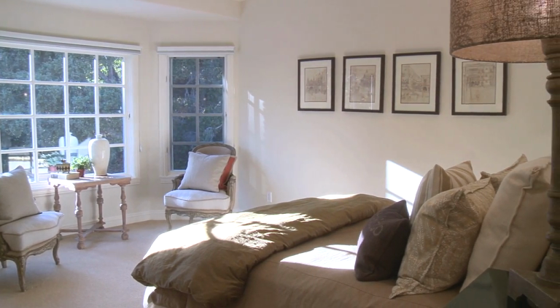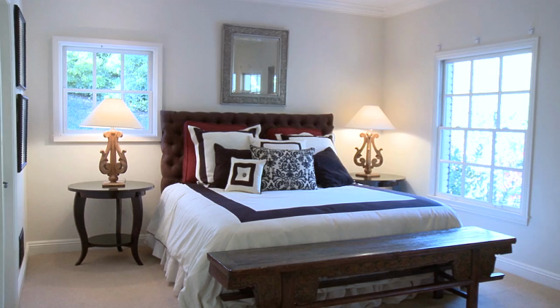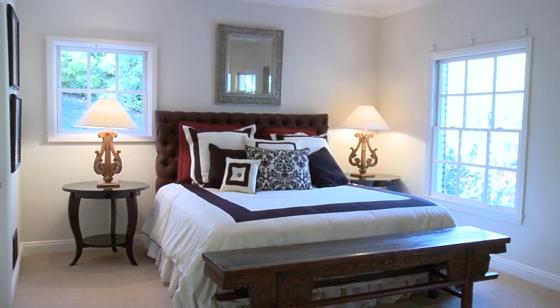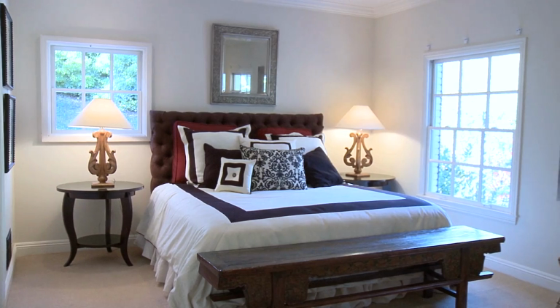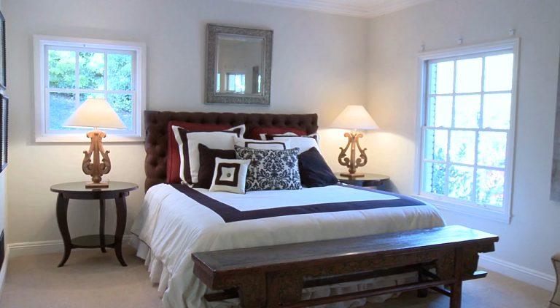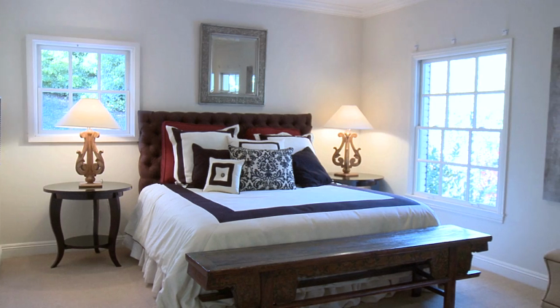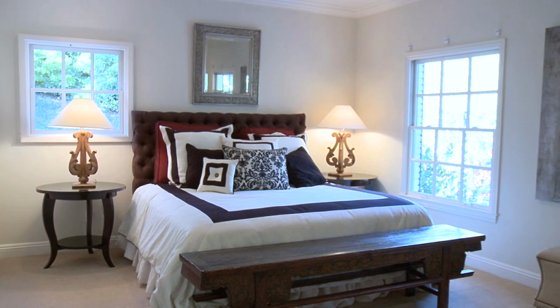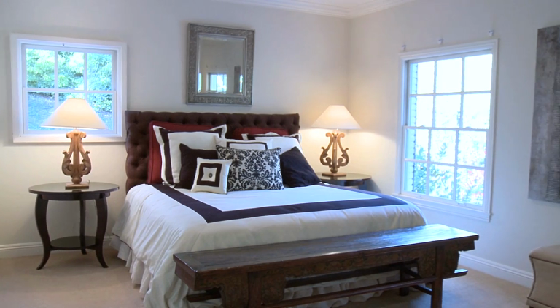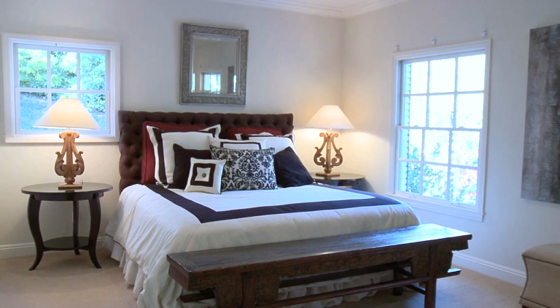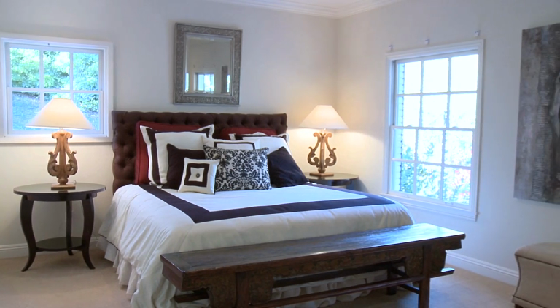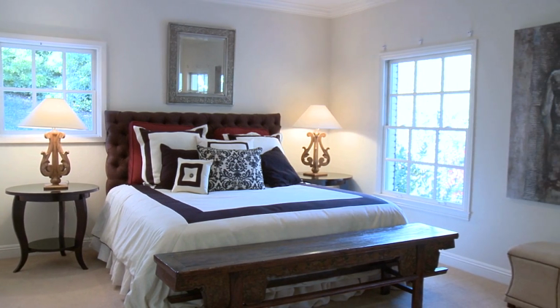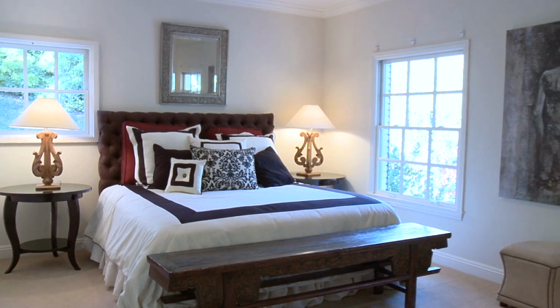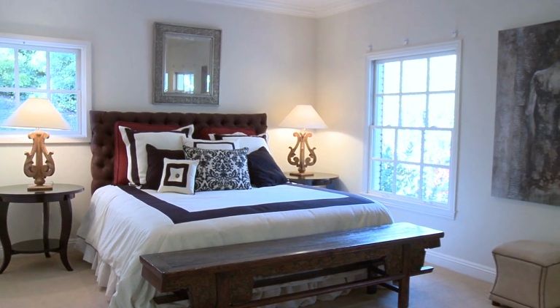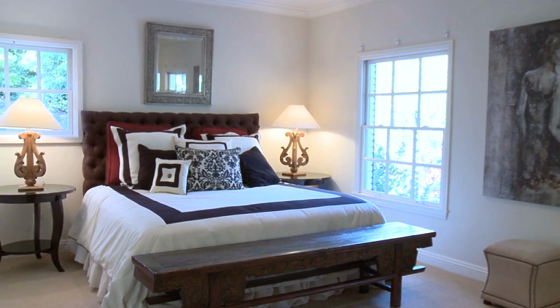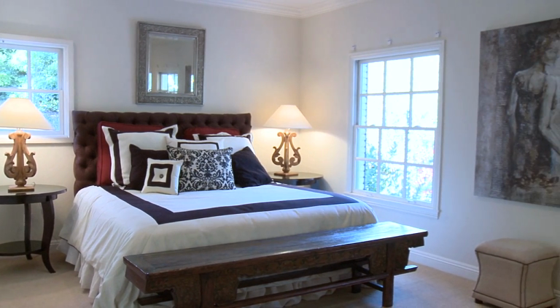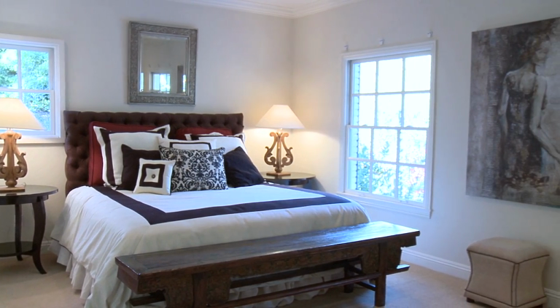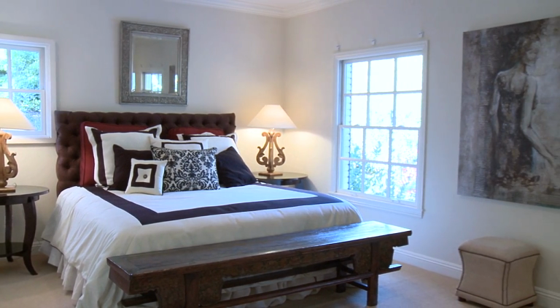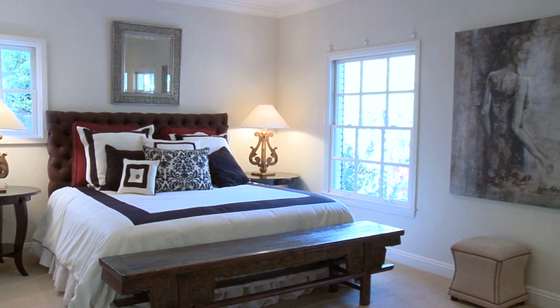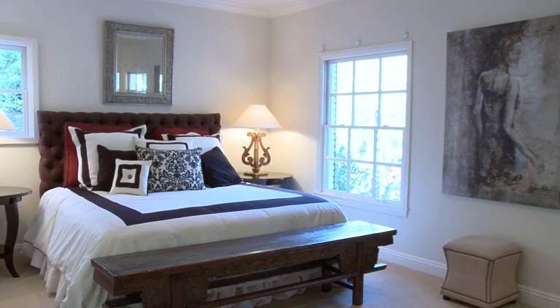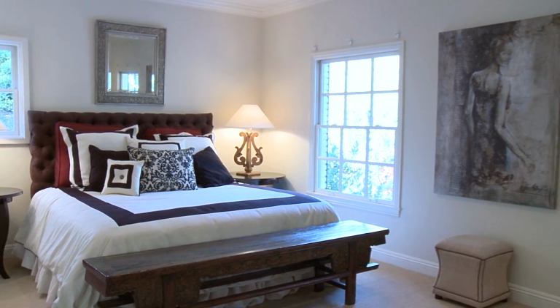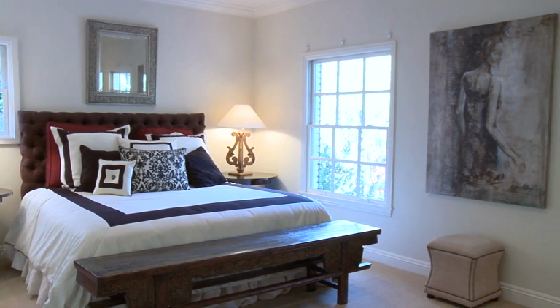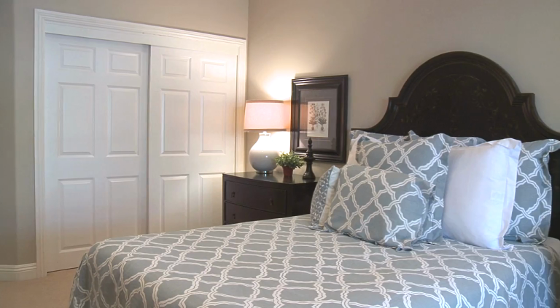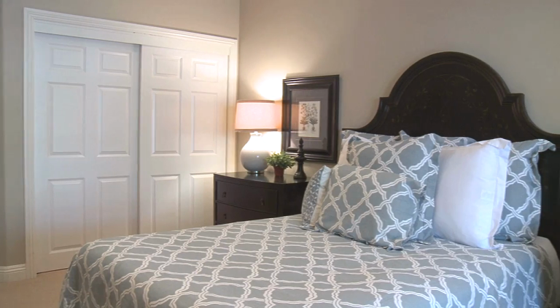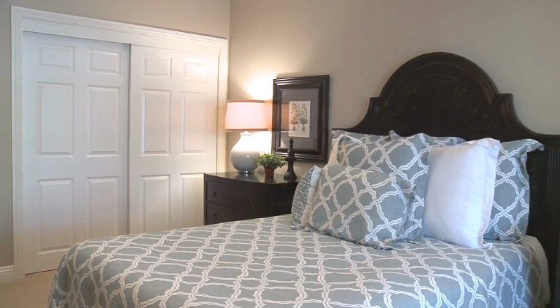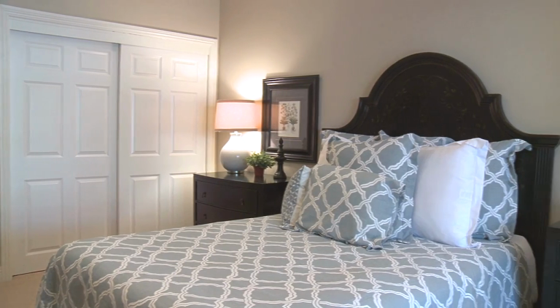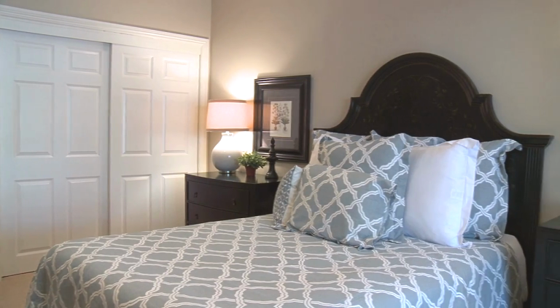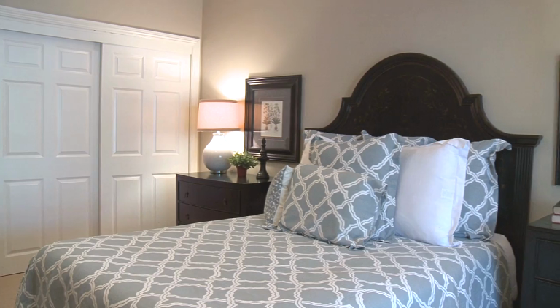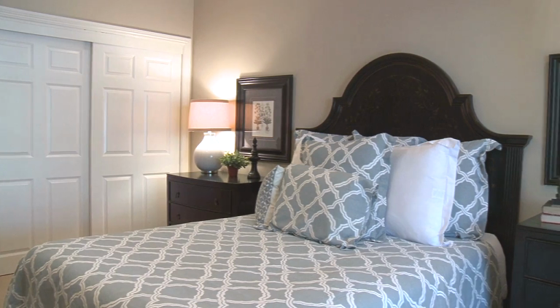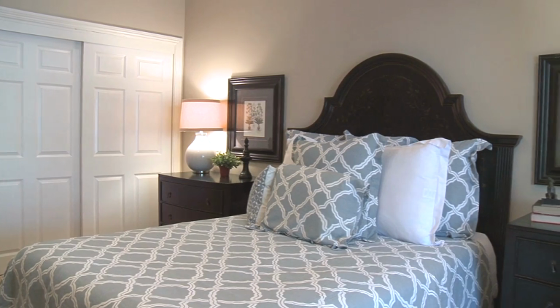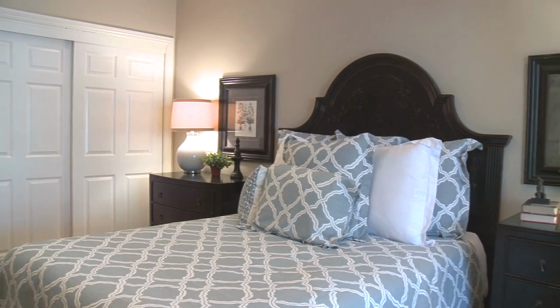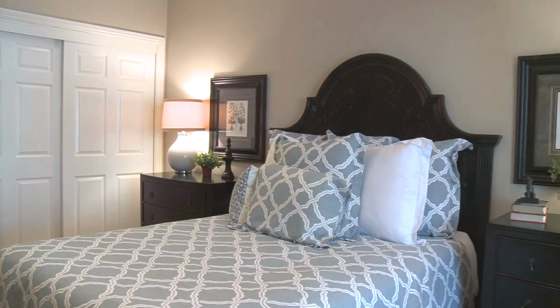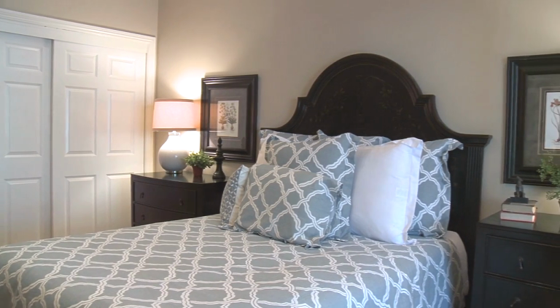Two heating and air conditioning zones, an alarm system, and much, much more.